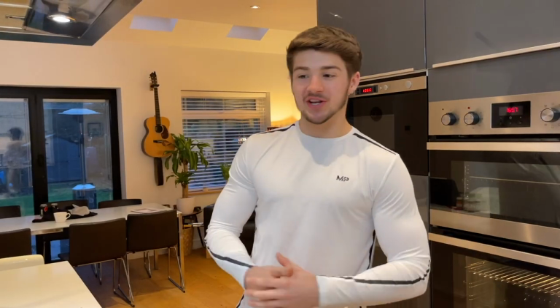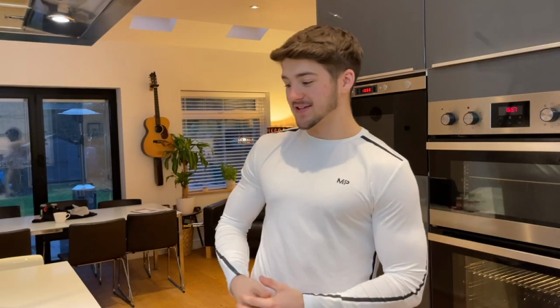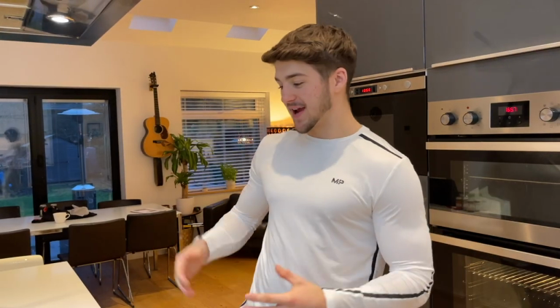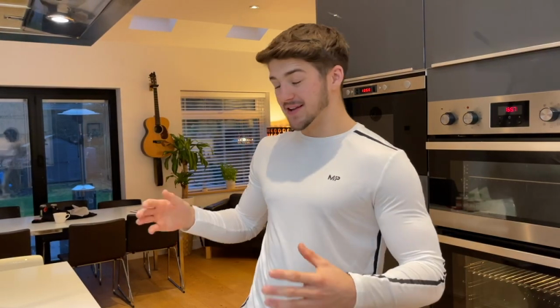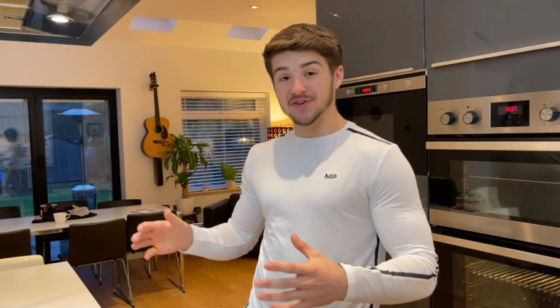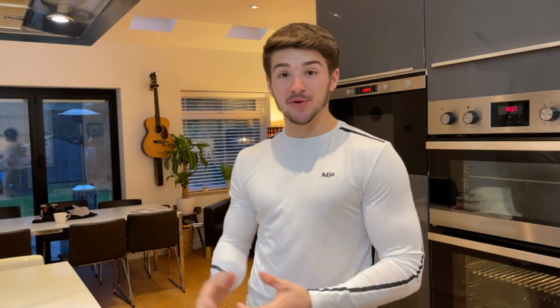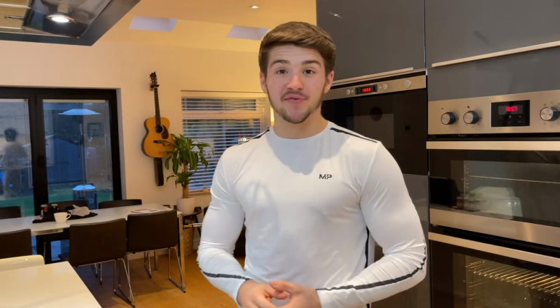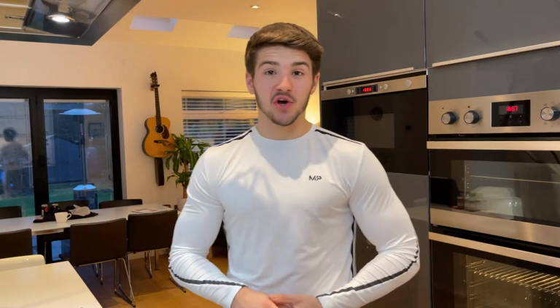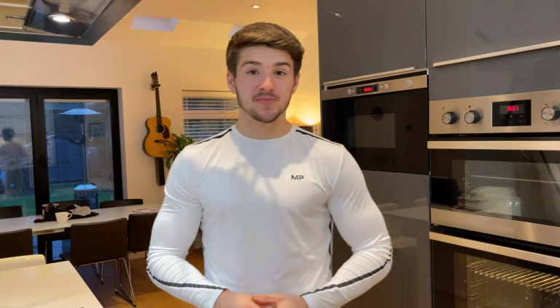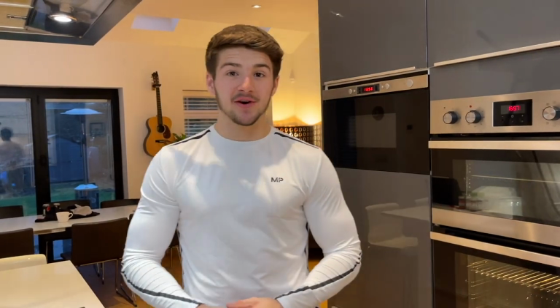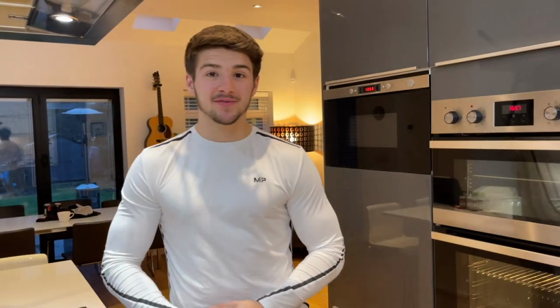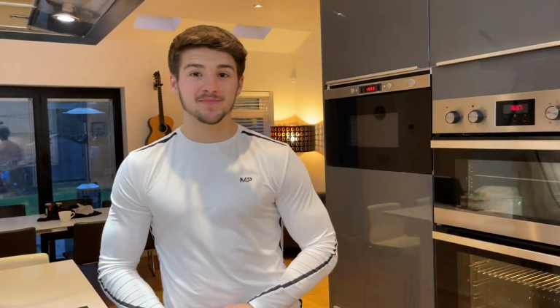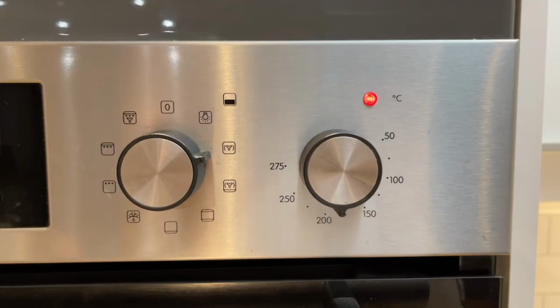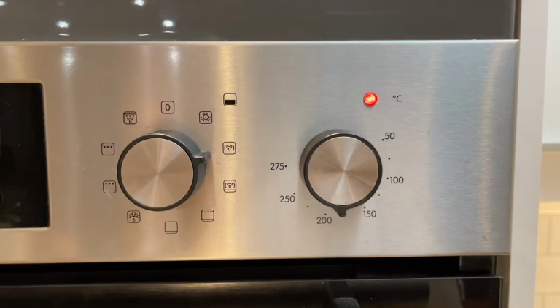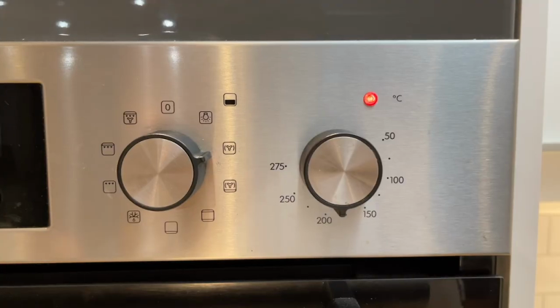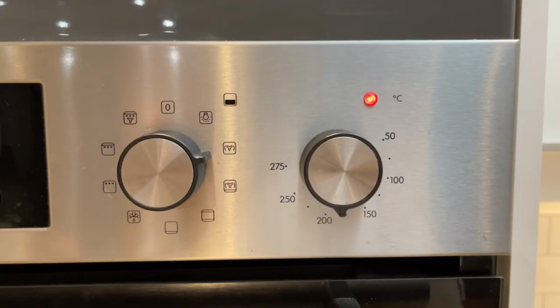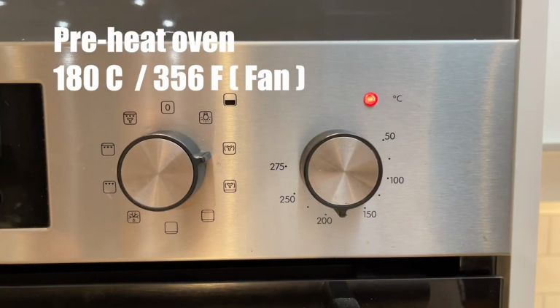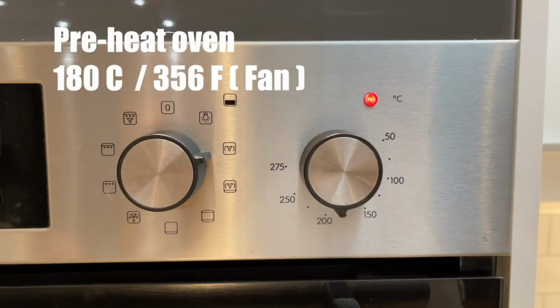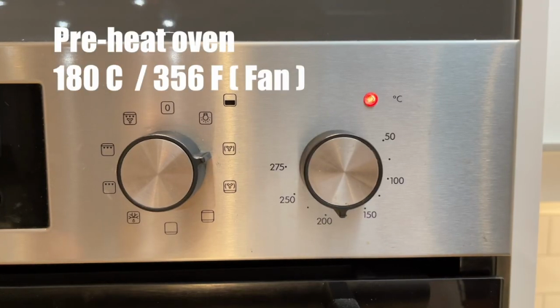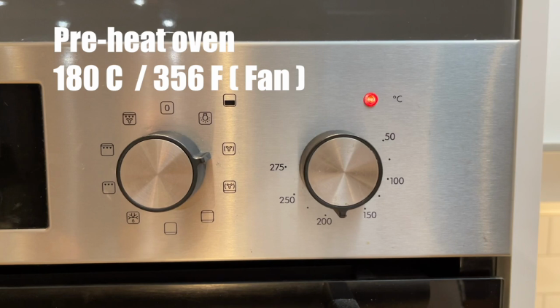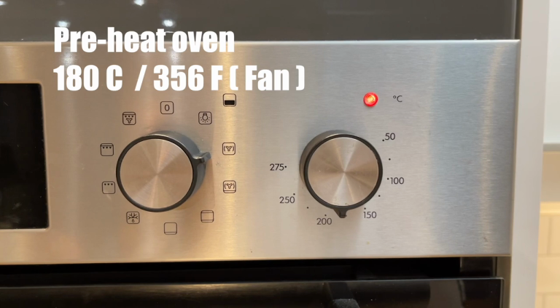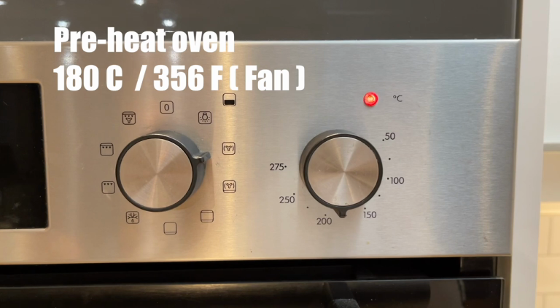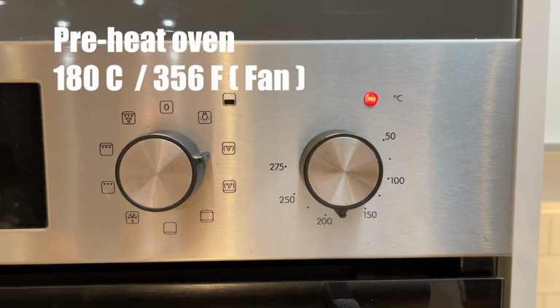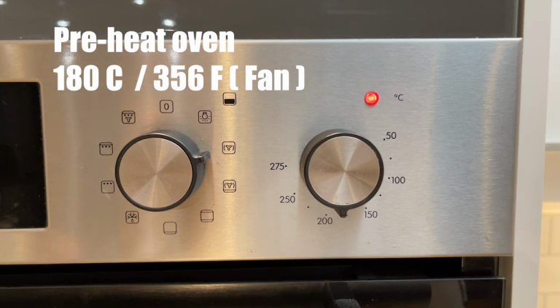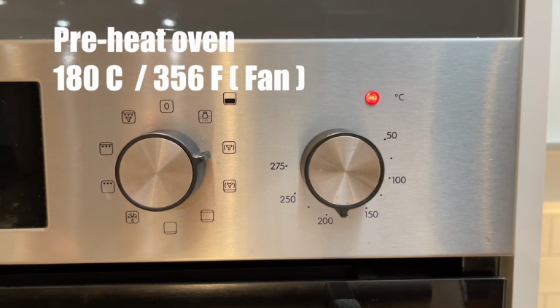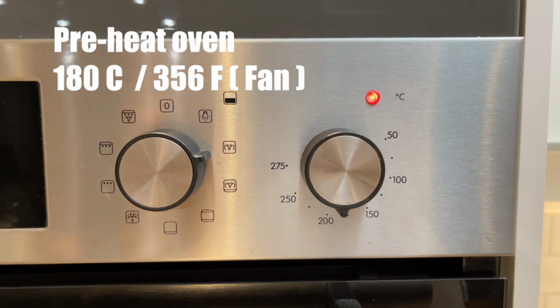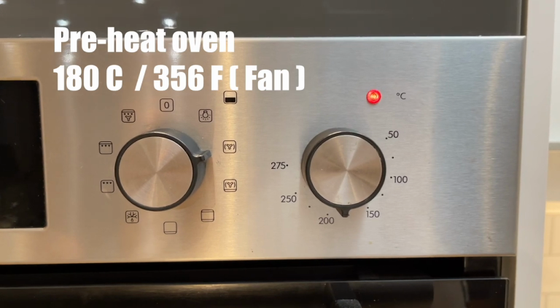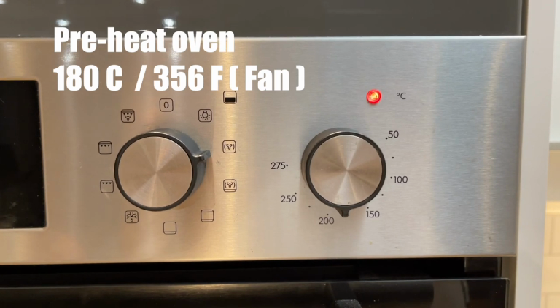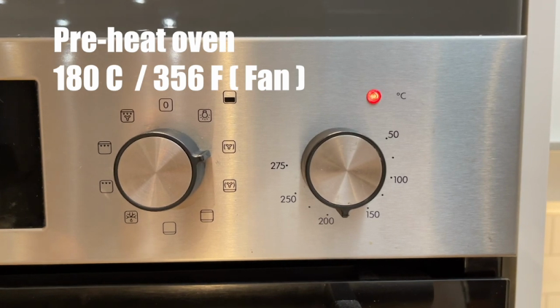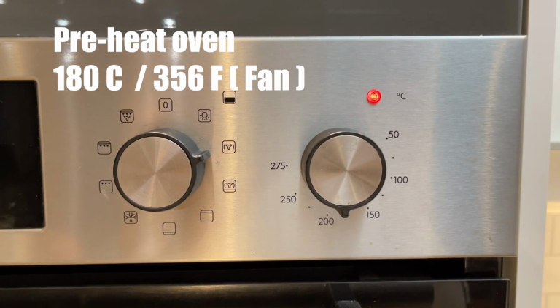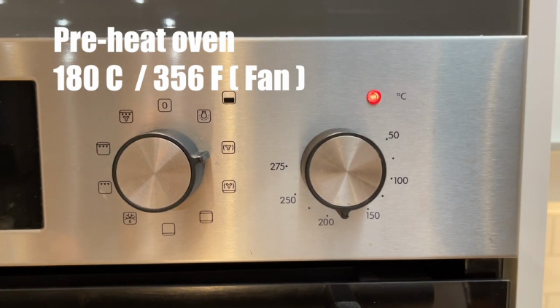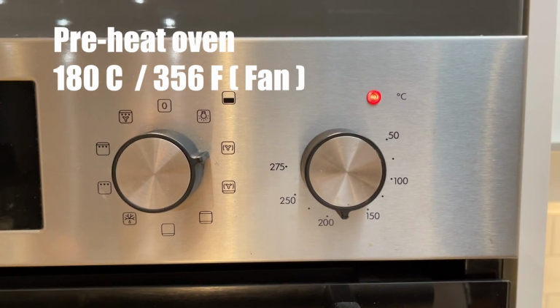Let's get into the first meal. Firstly, you want to preheat your oven to around 180 degrees fan.